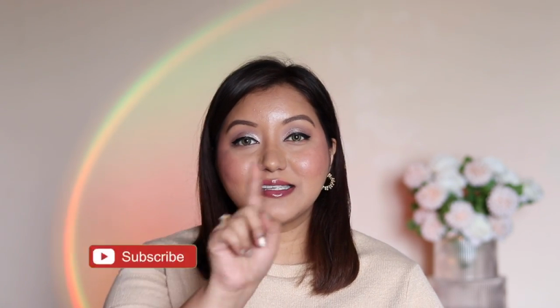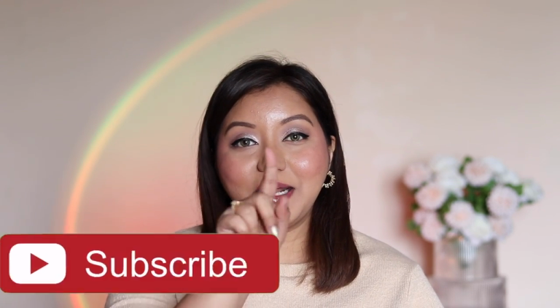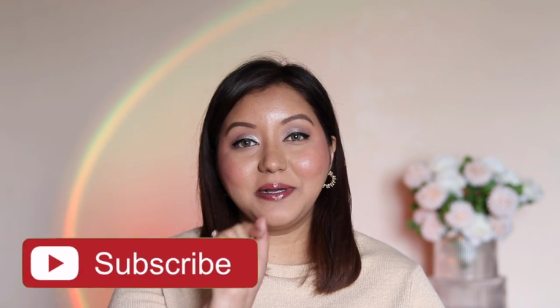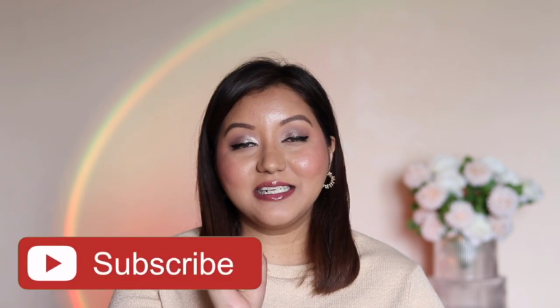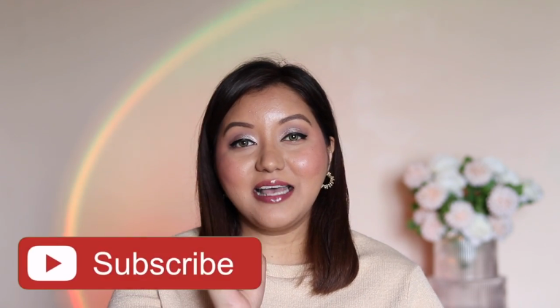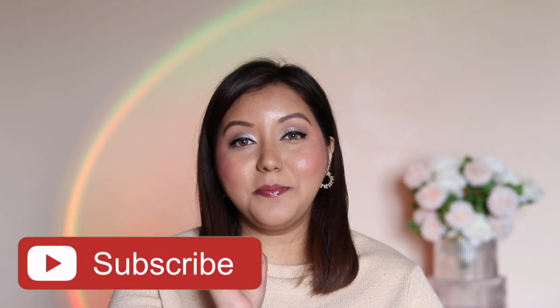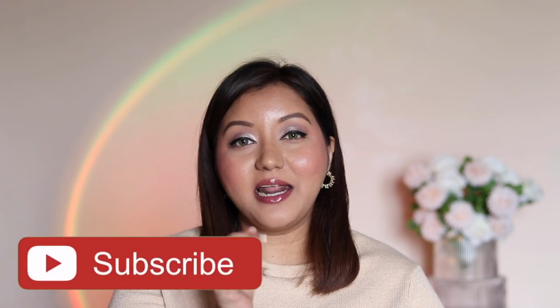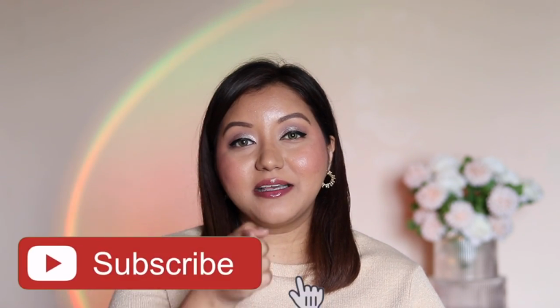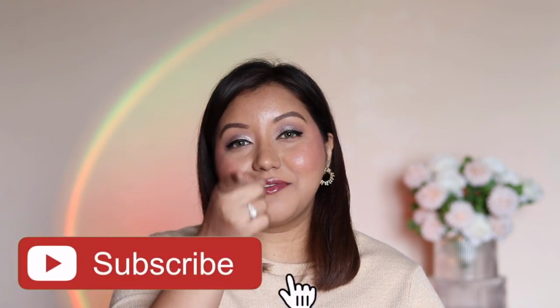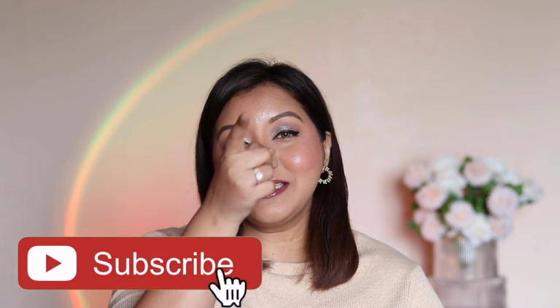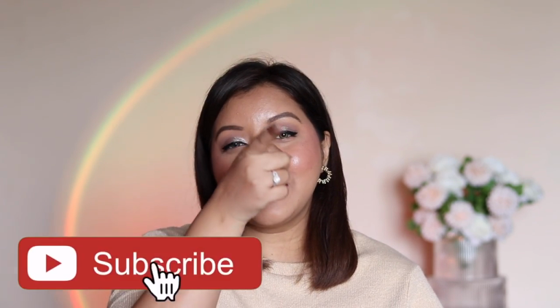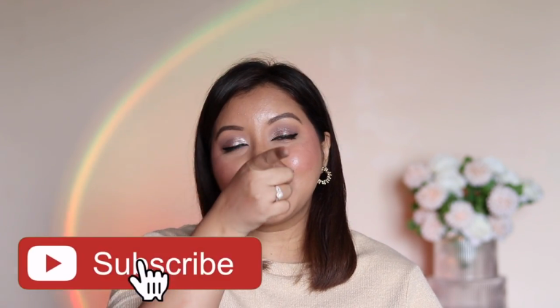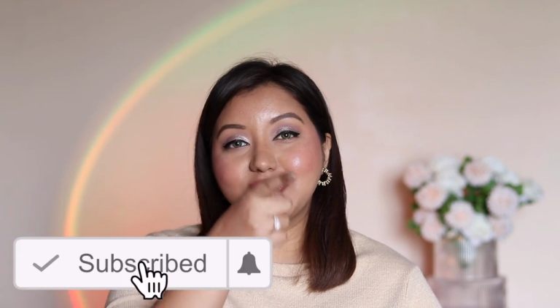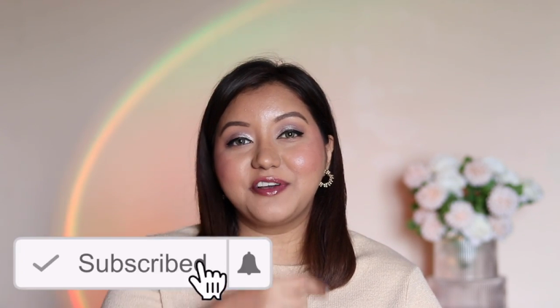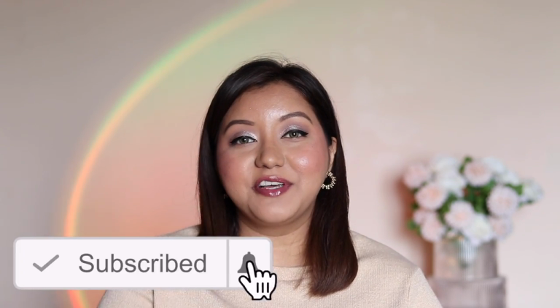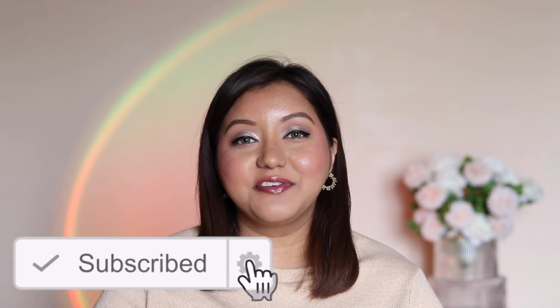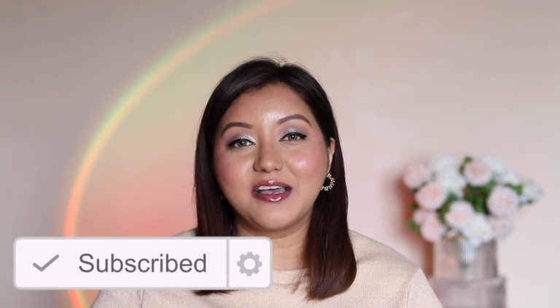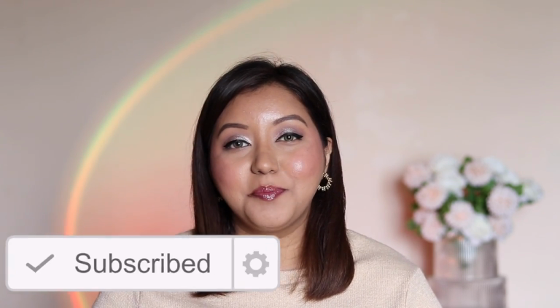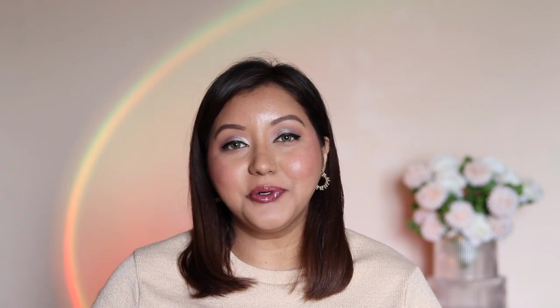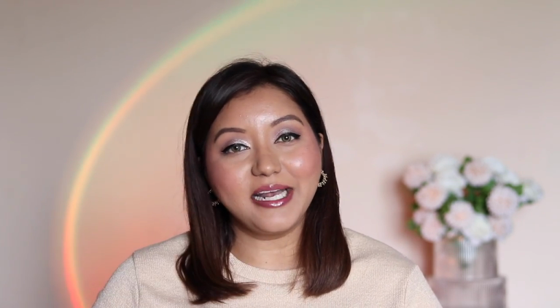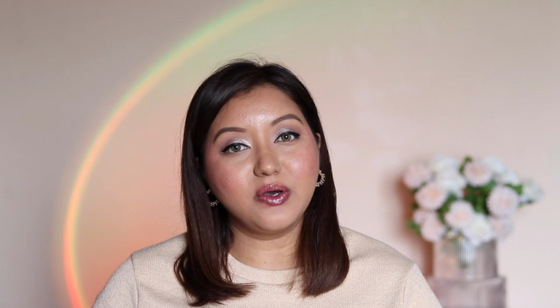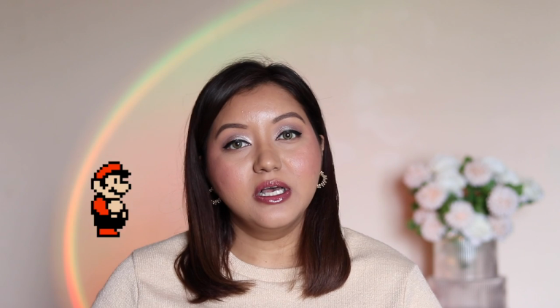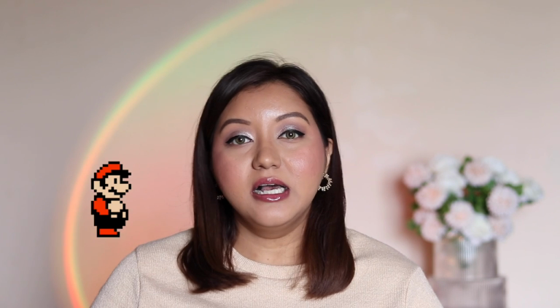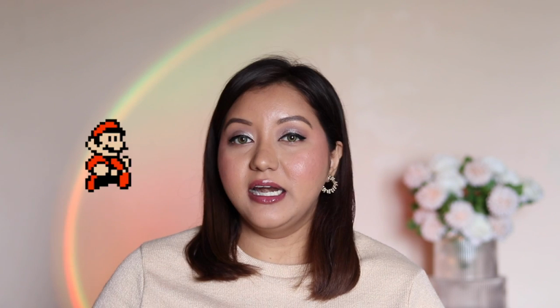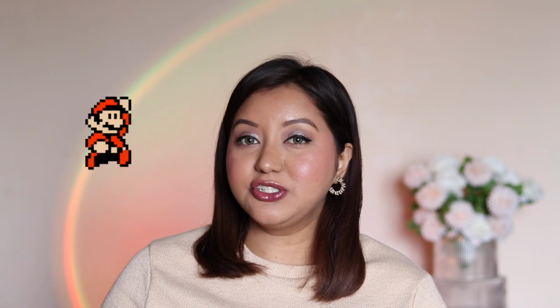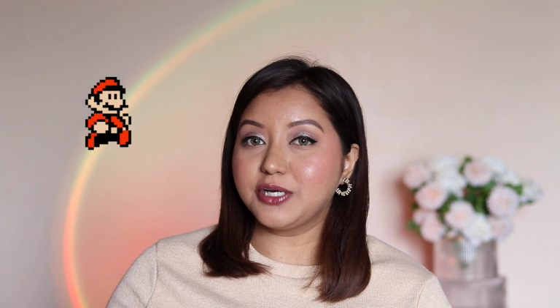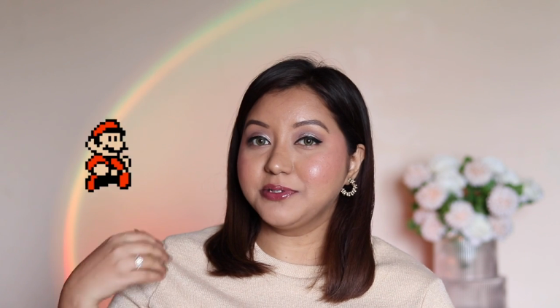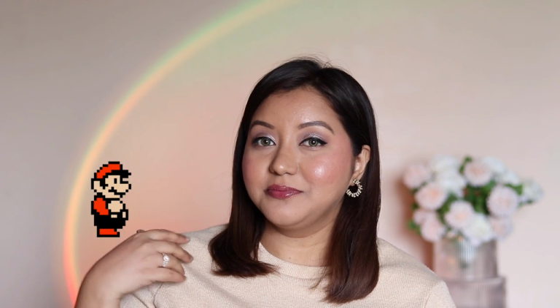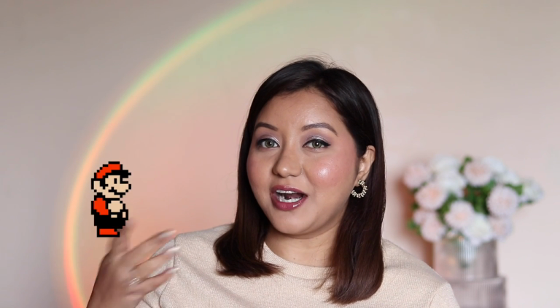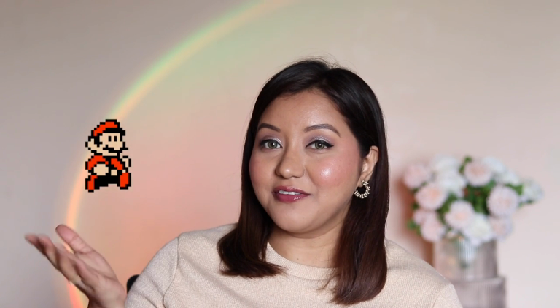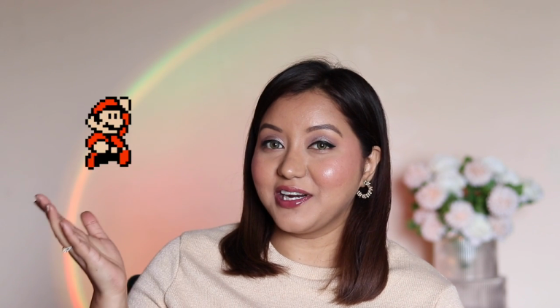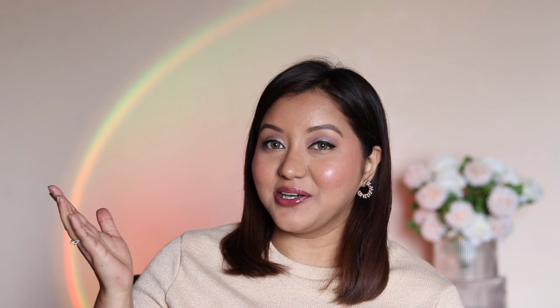If you have not already, do not forget to hit the subscribe button and the bell icon so you get notified whenever I upload. Now let's jump right into the video.